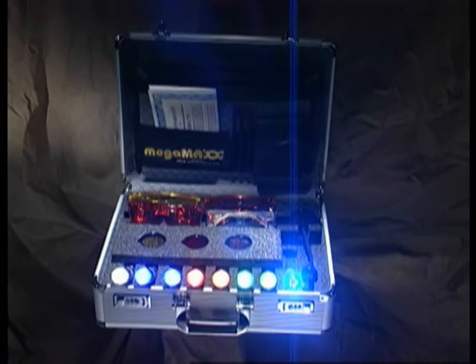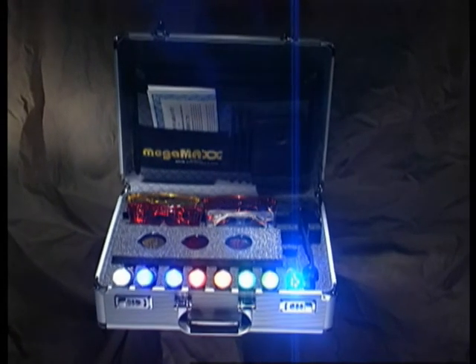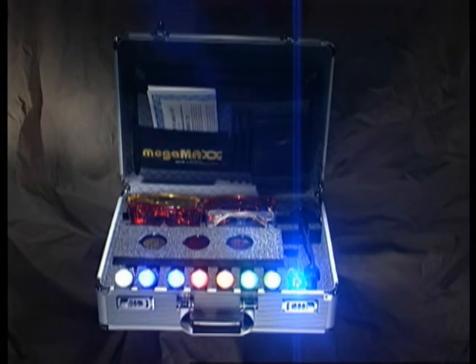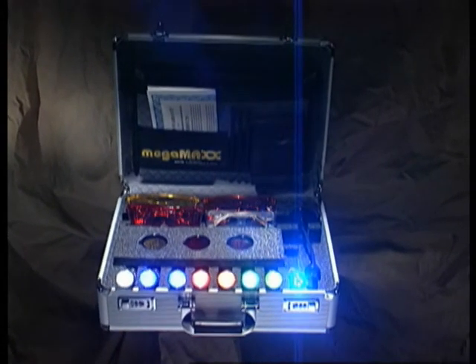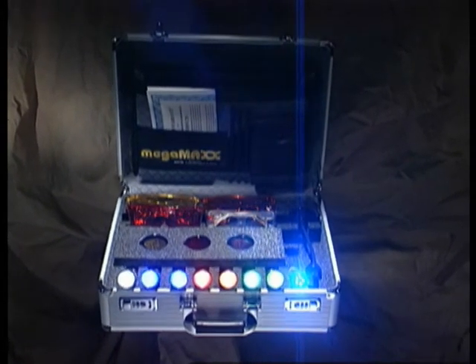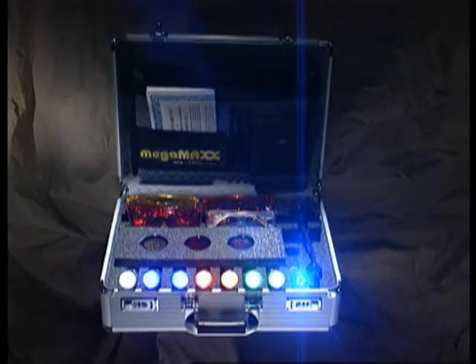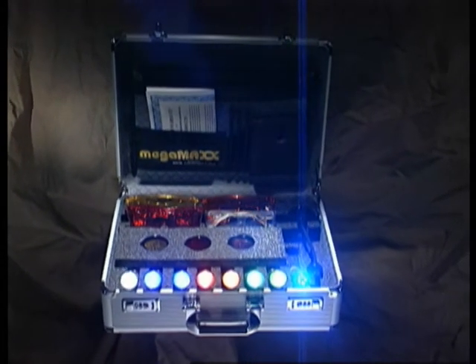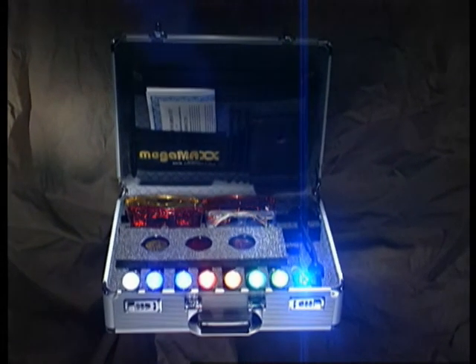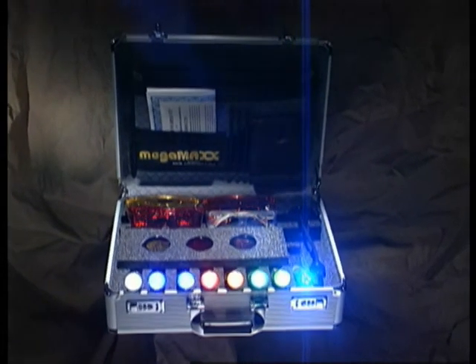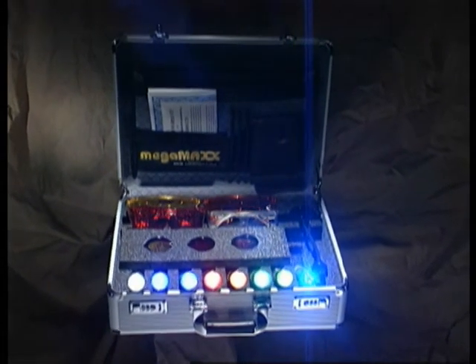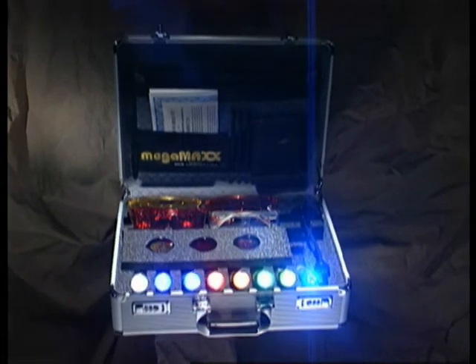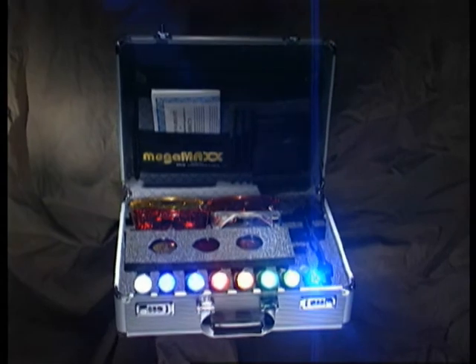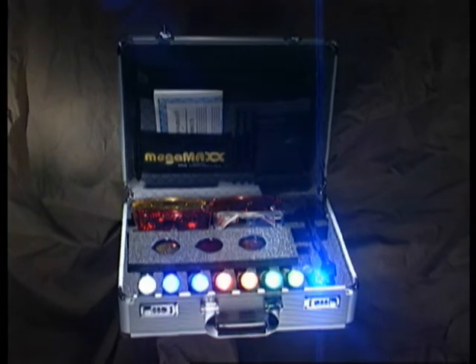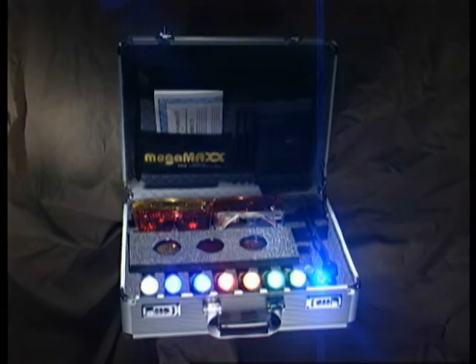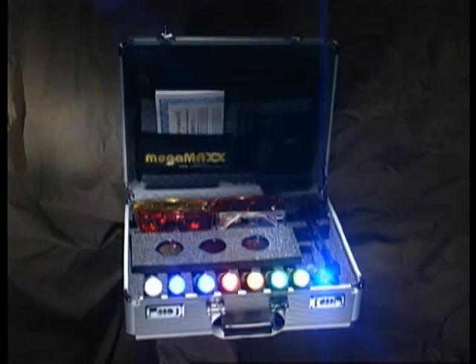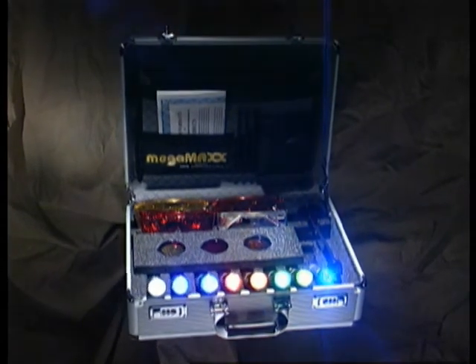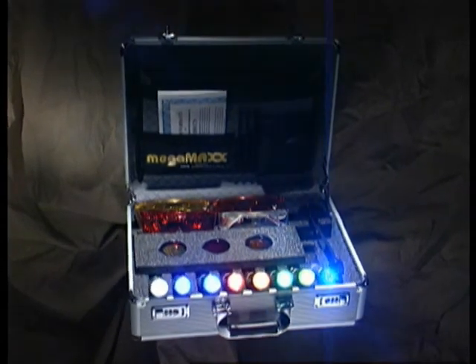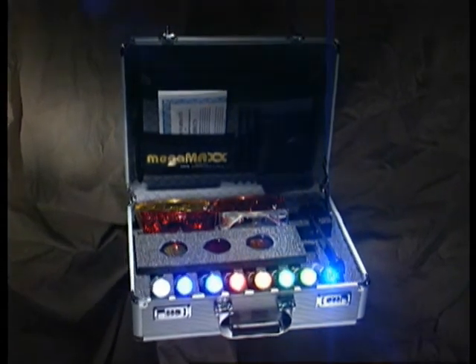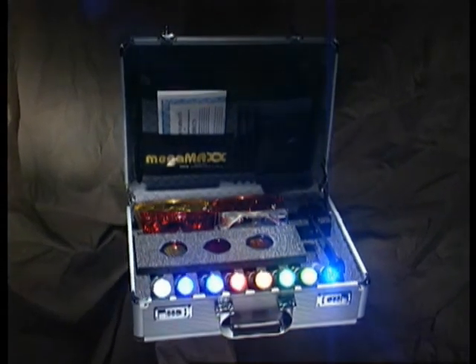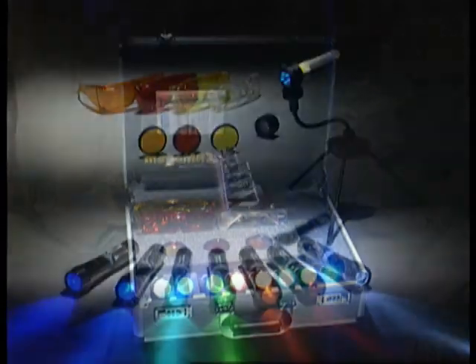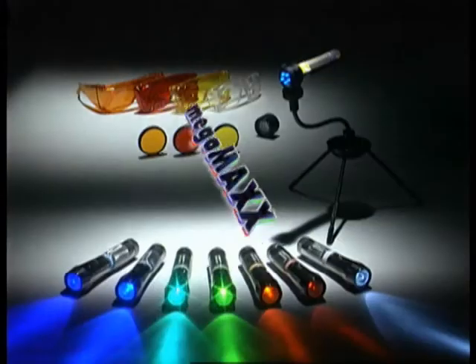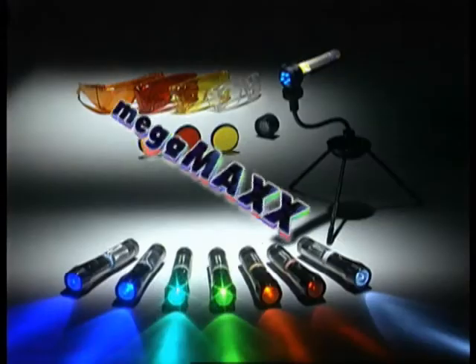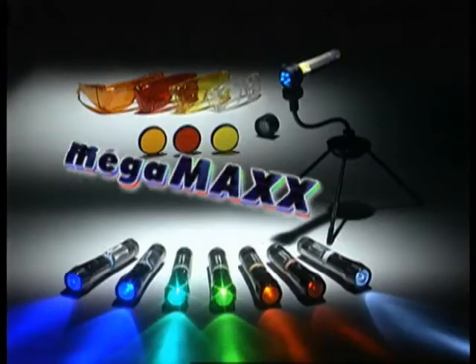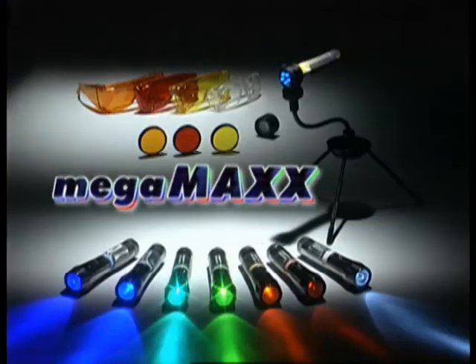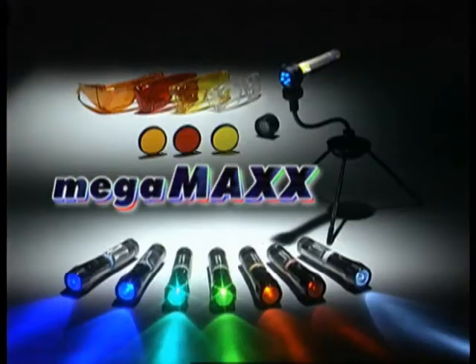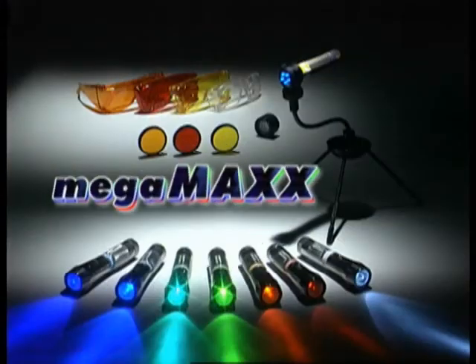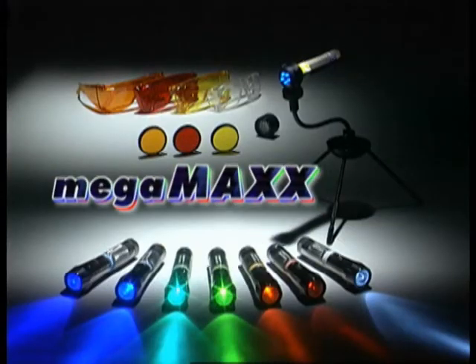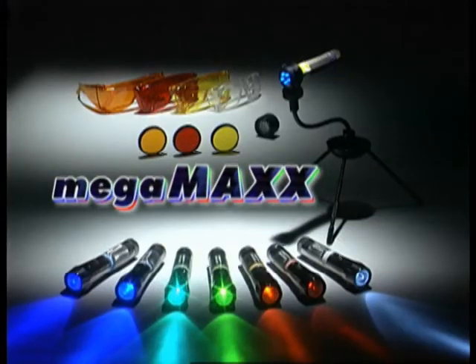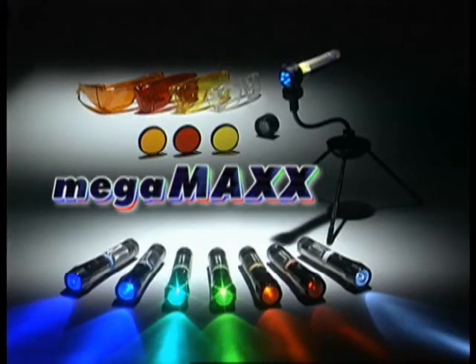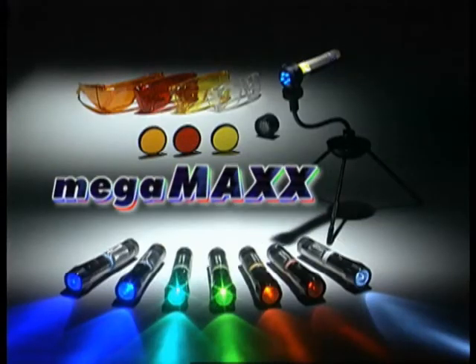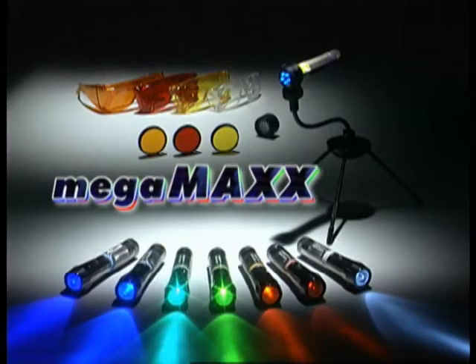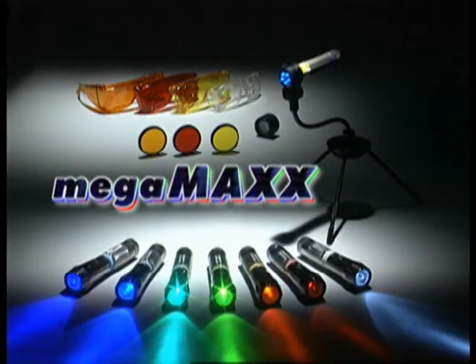When you really want to see fingerprints or other evidence, use the MegaMax ALS system.